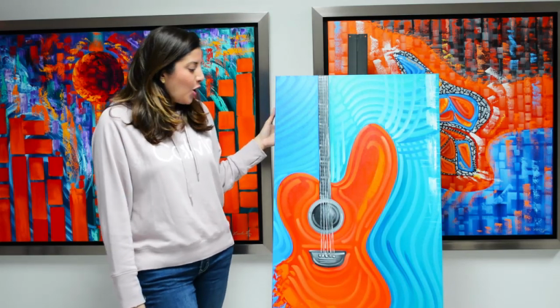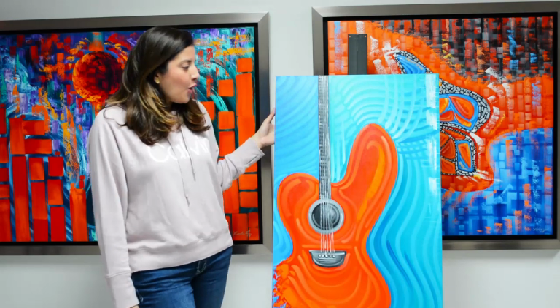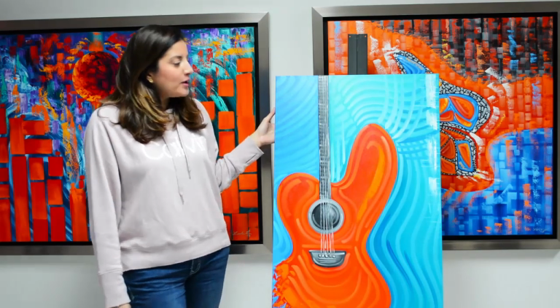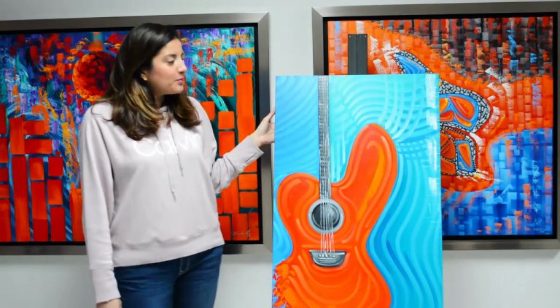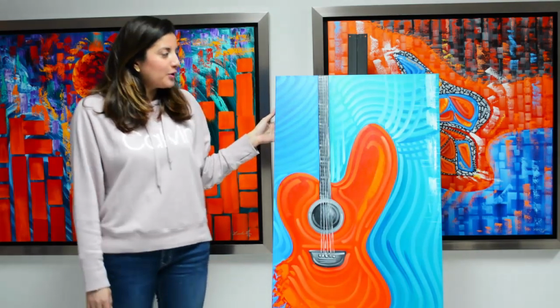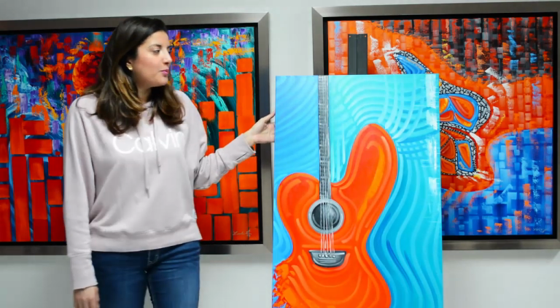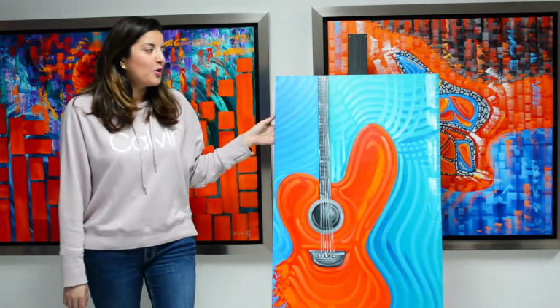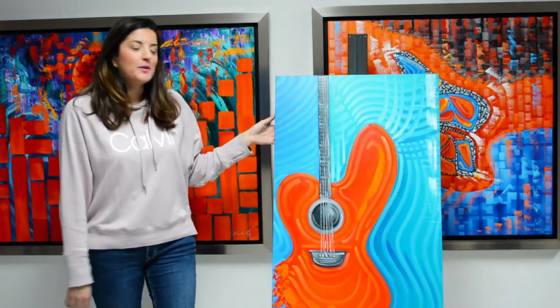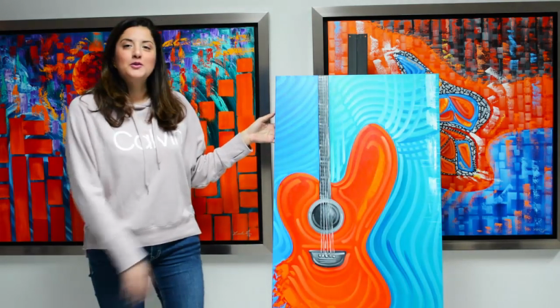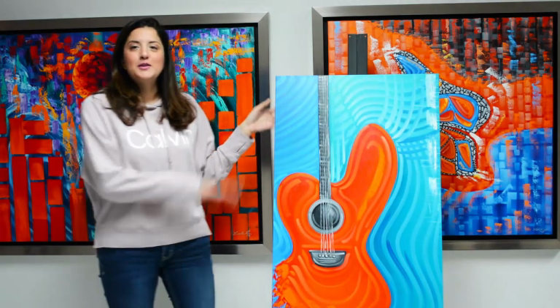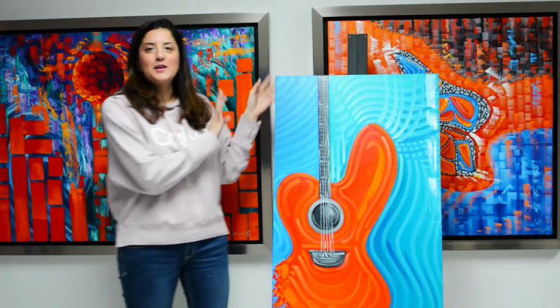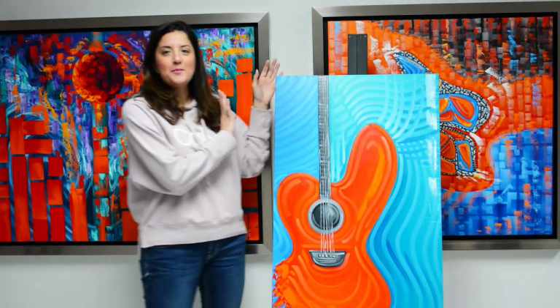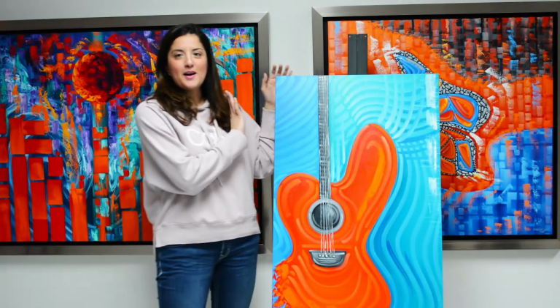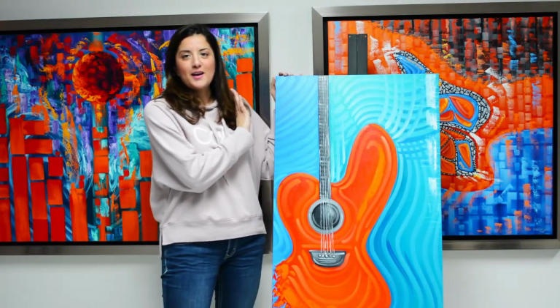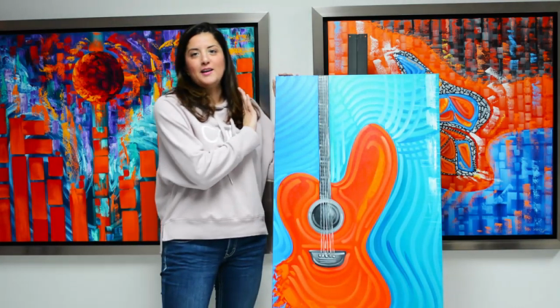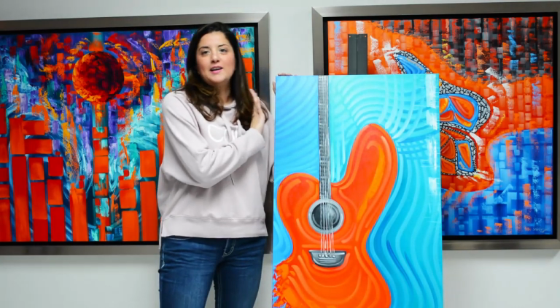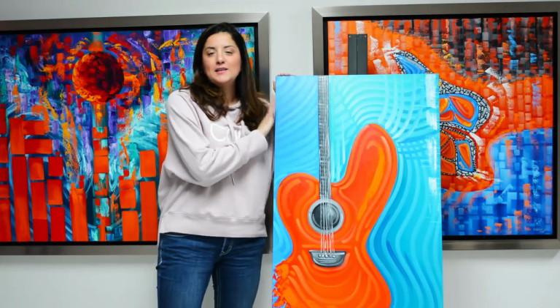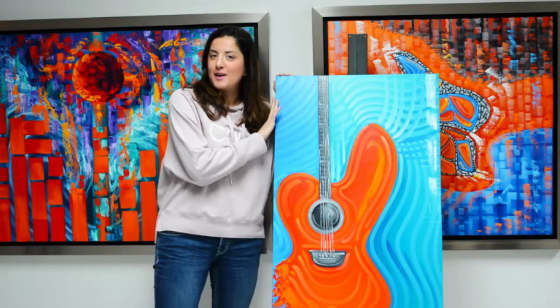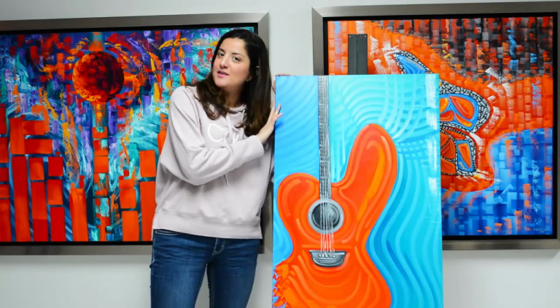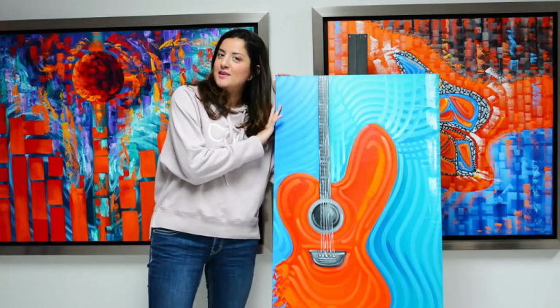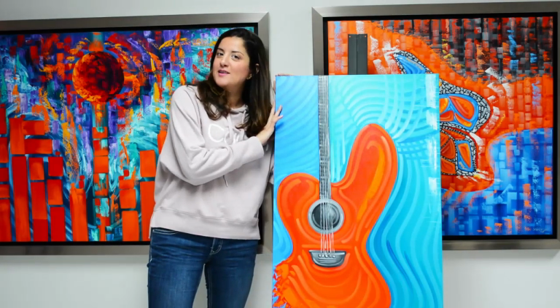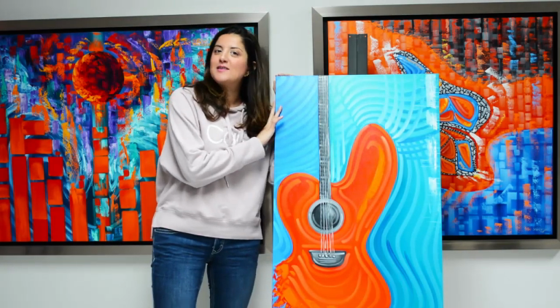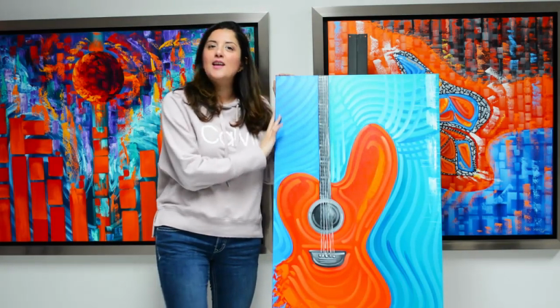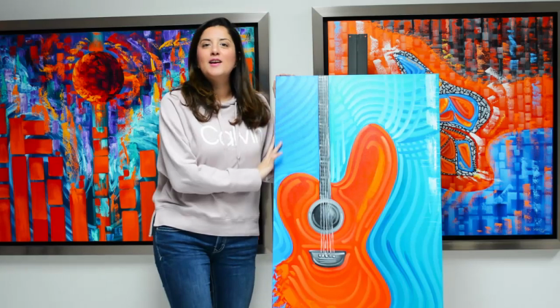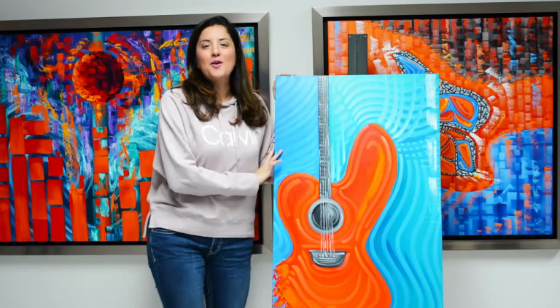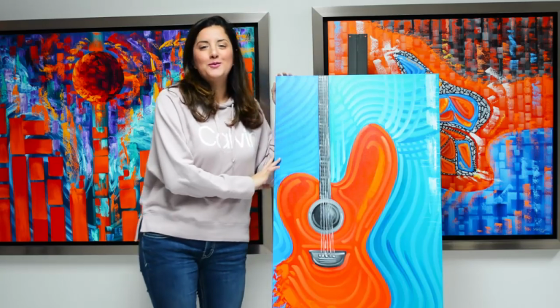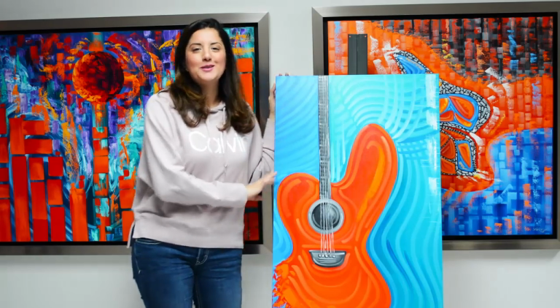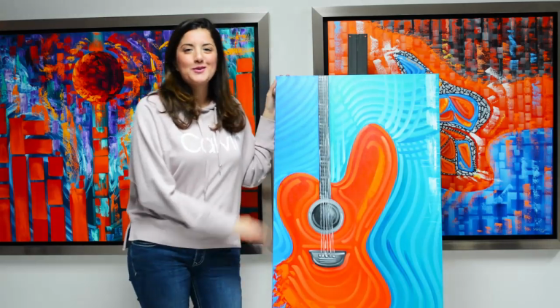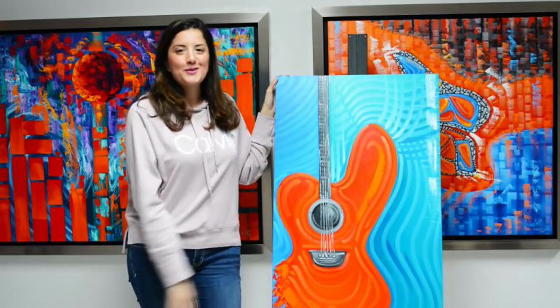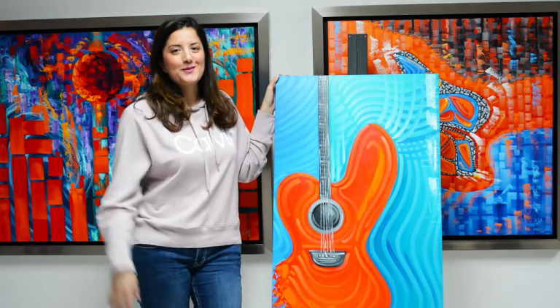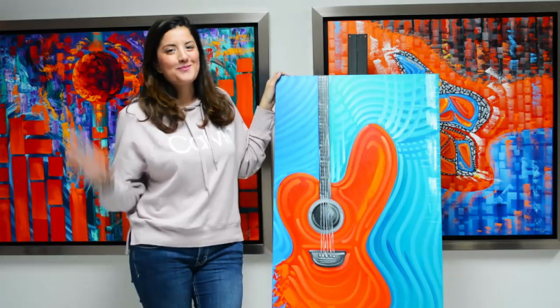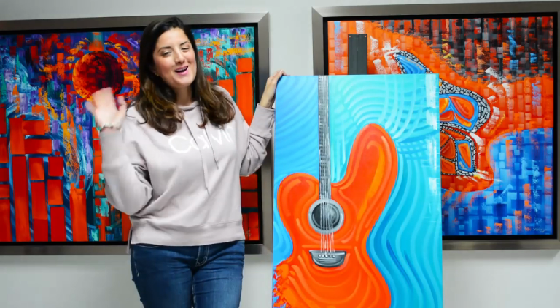Always book your appointment to see my latest paintings, and hope to see you soon. Bye!